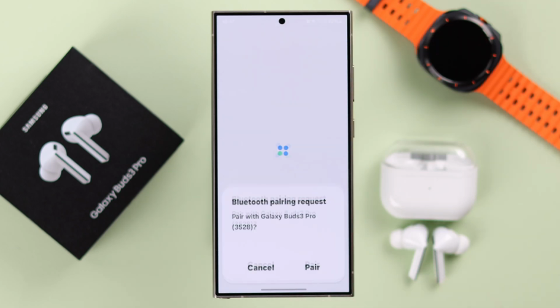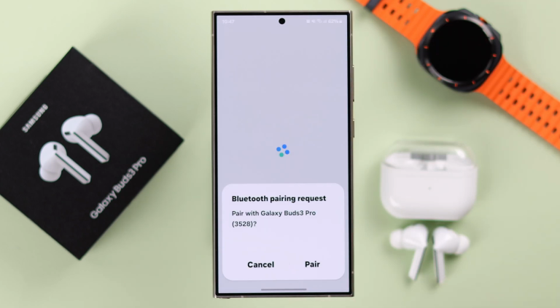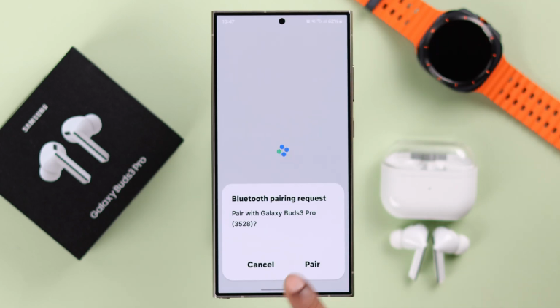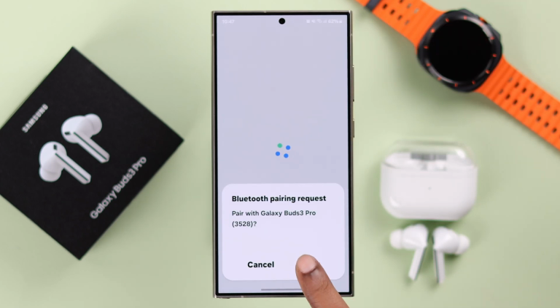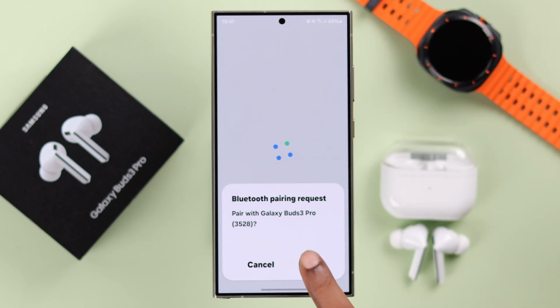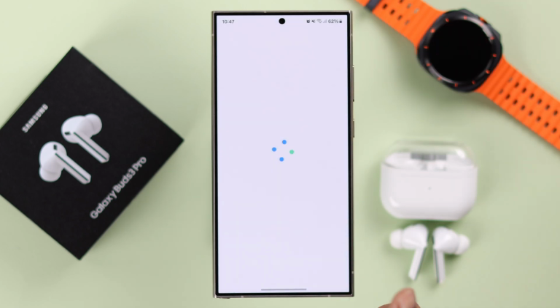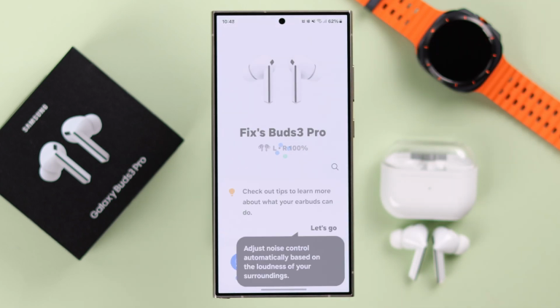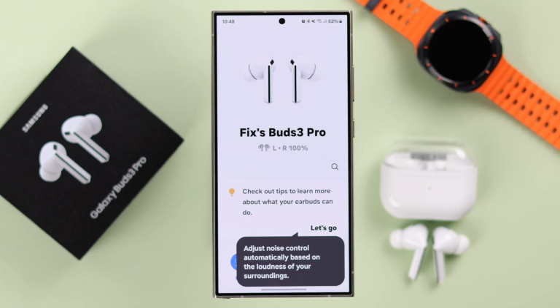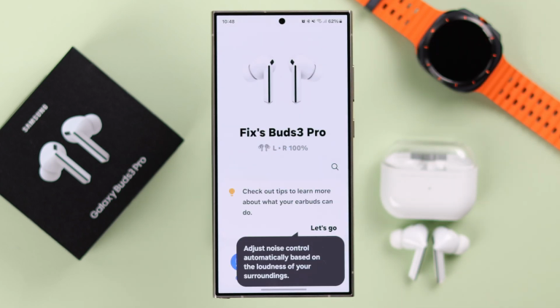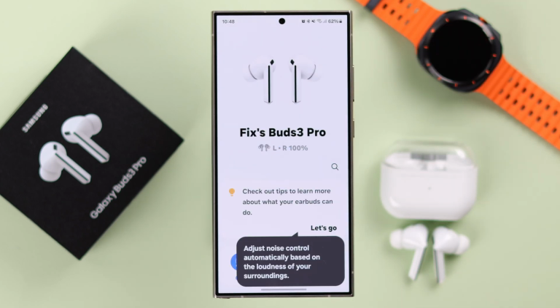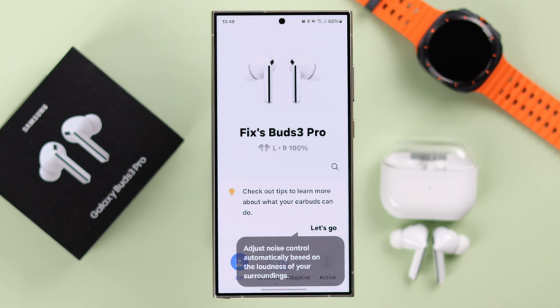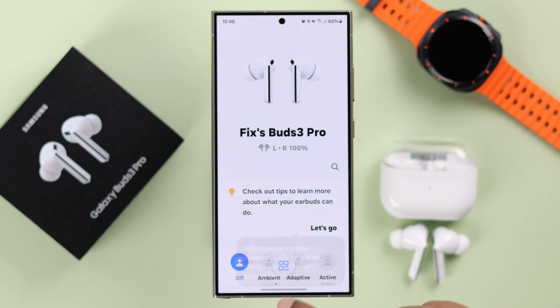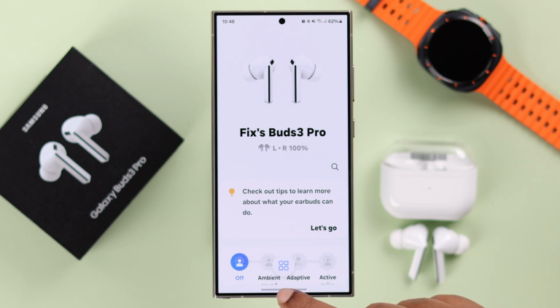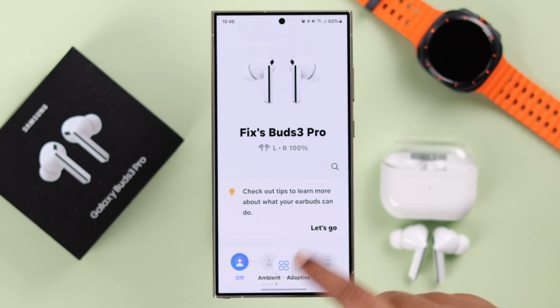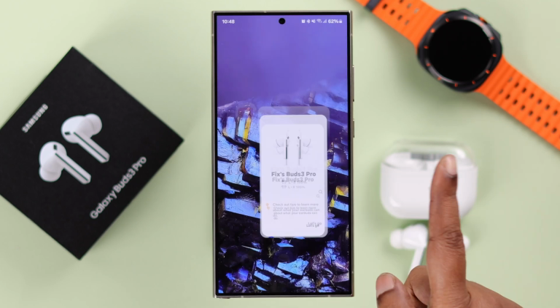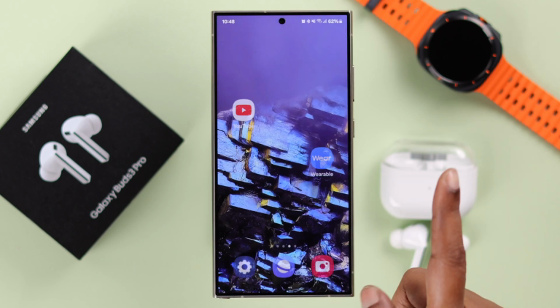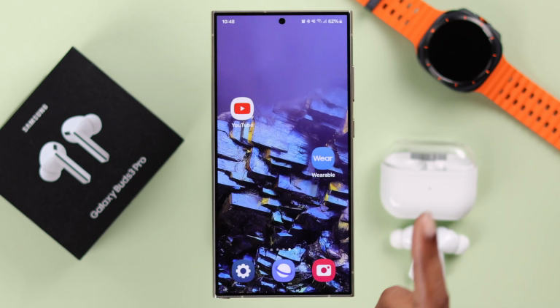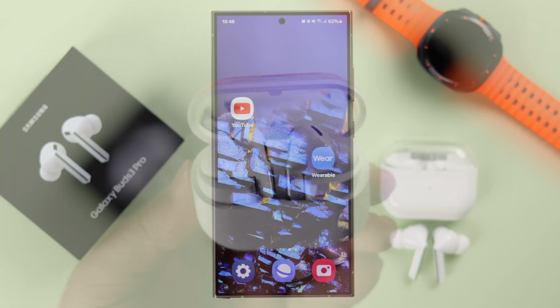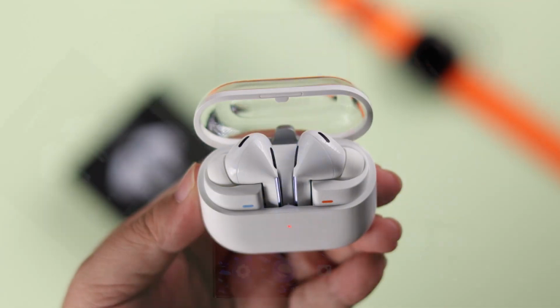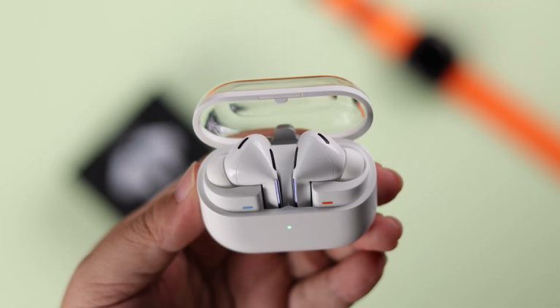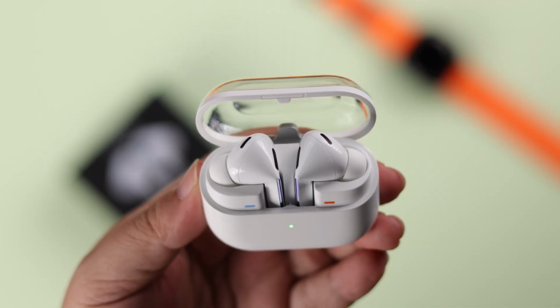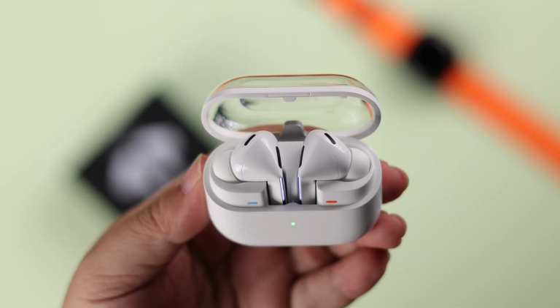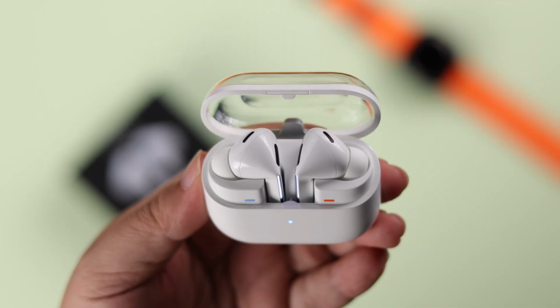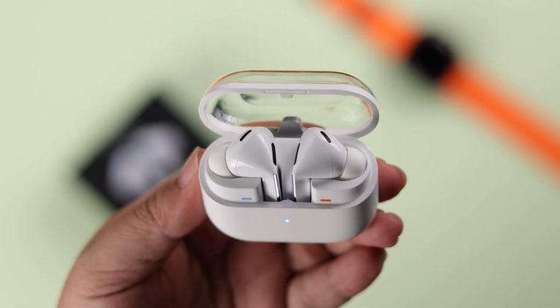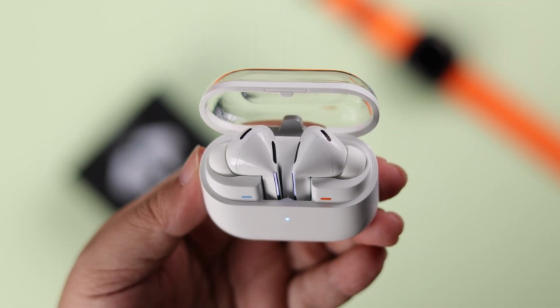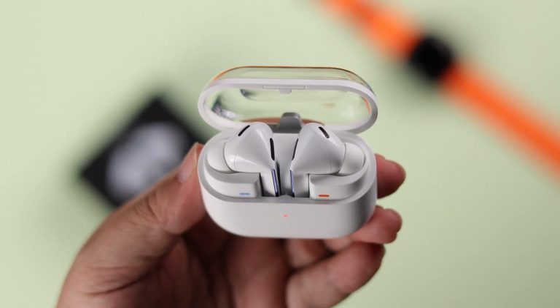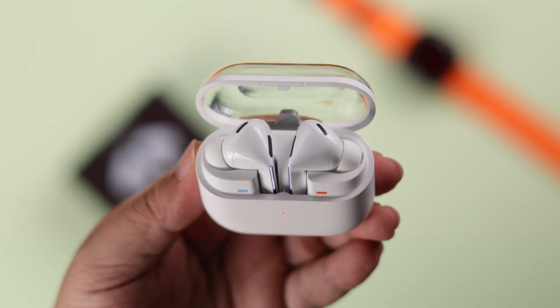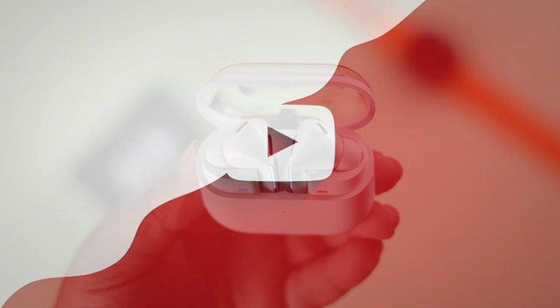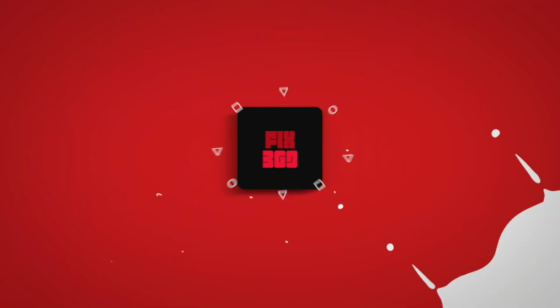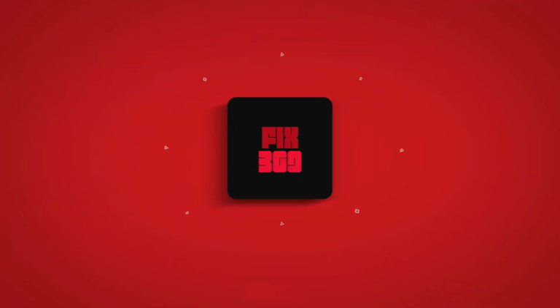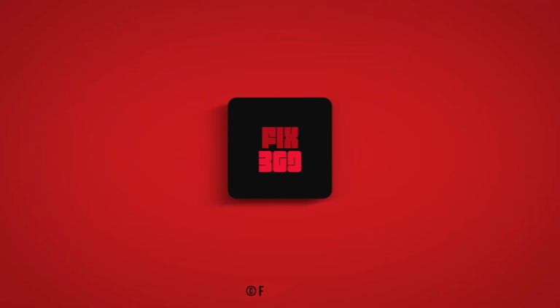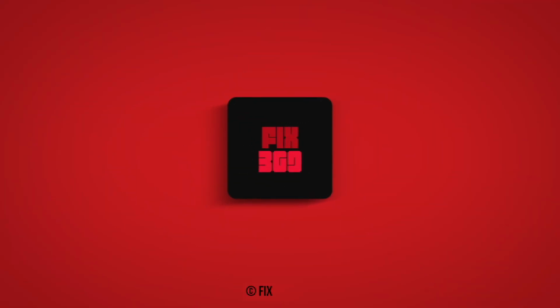So these are the ways you can factory reset your Galaxy Buds 3 Pro. Thanks for watching.